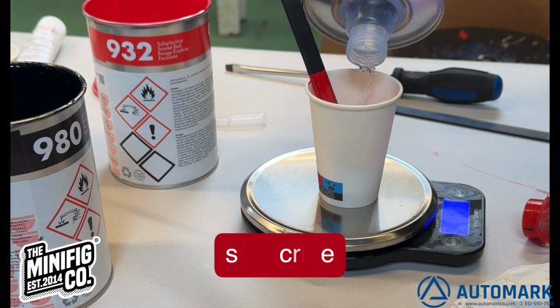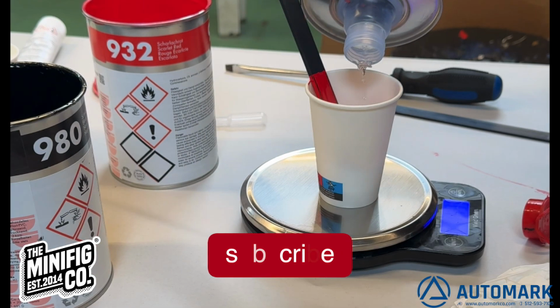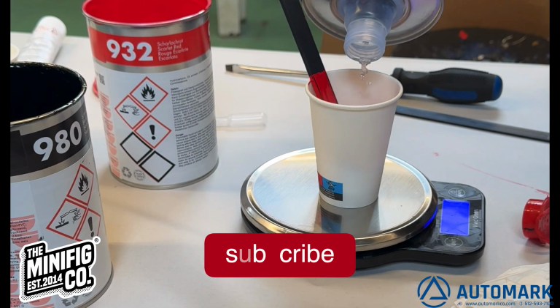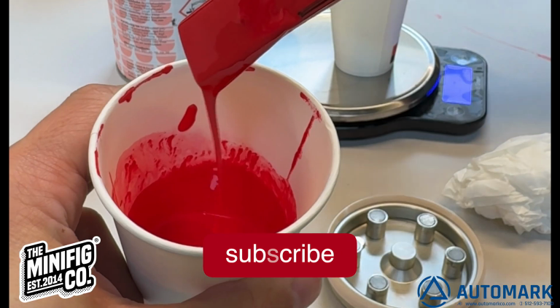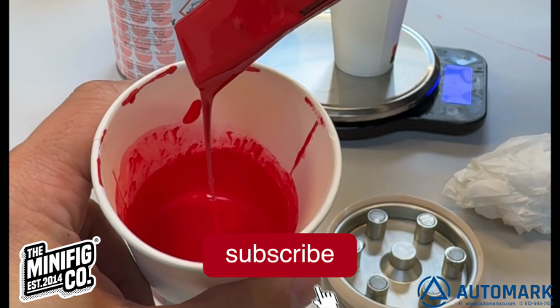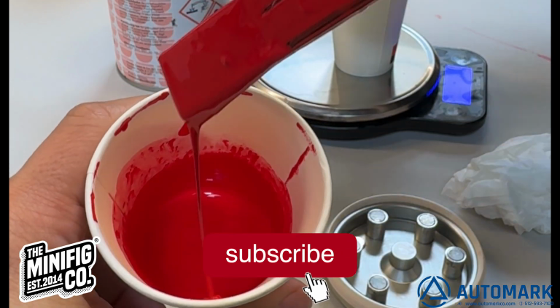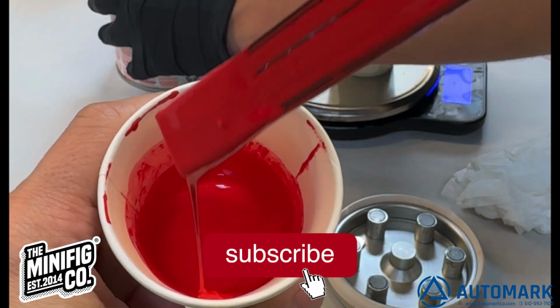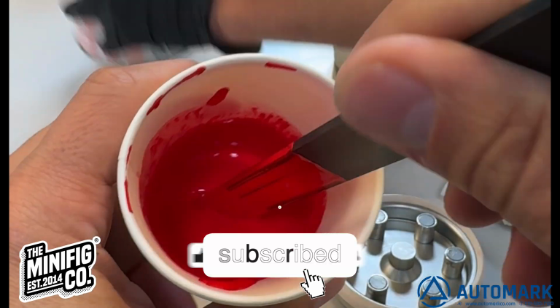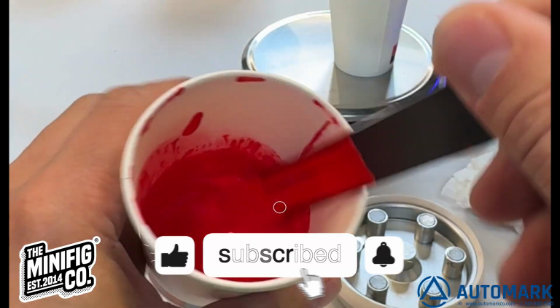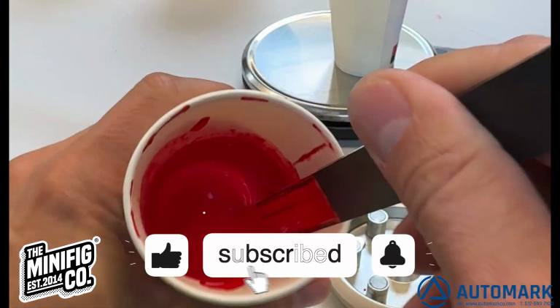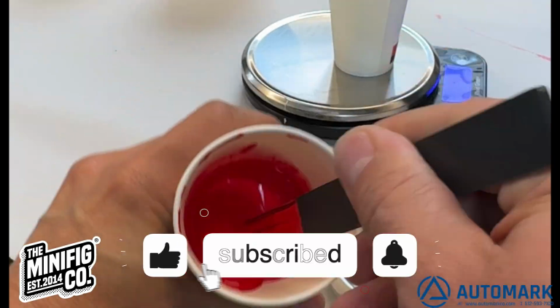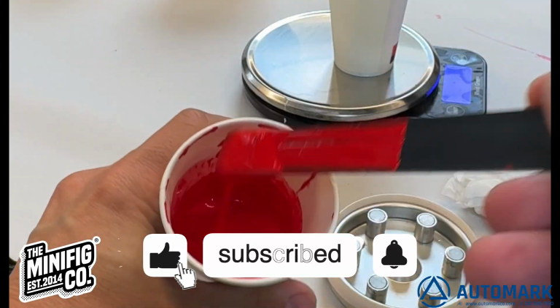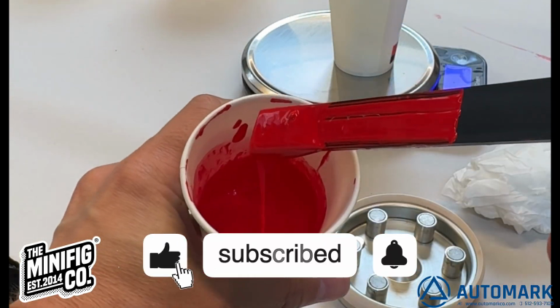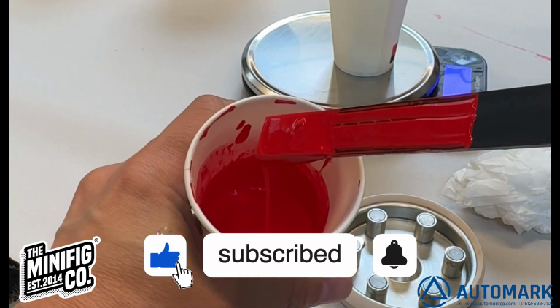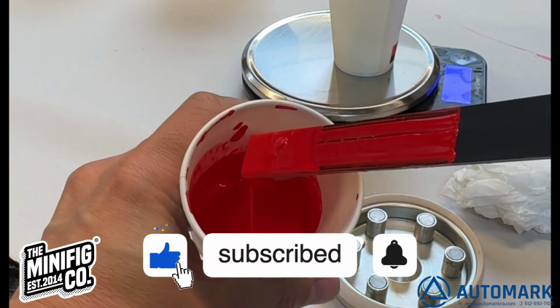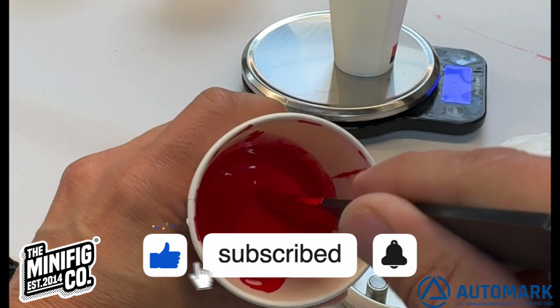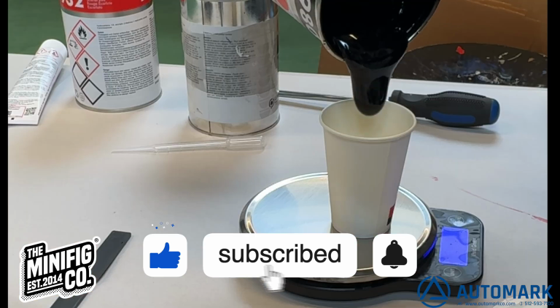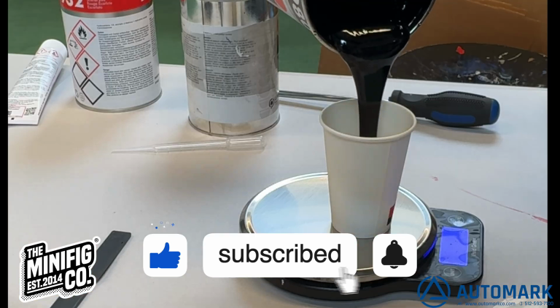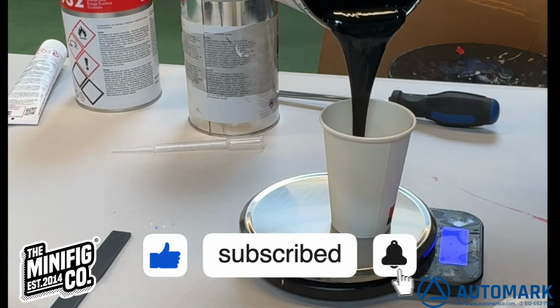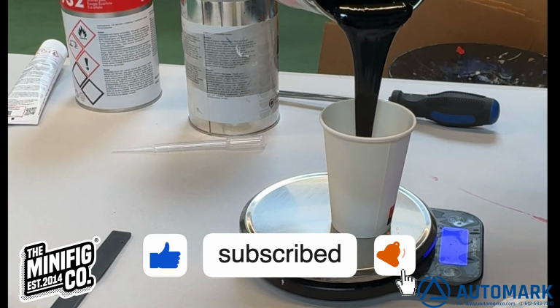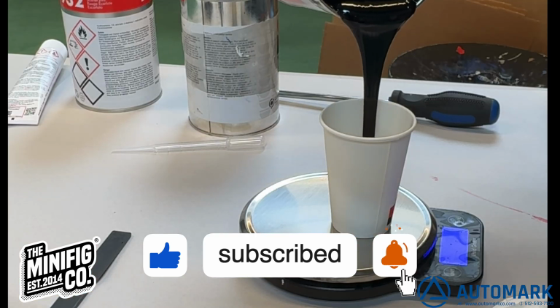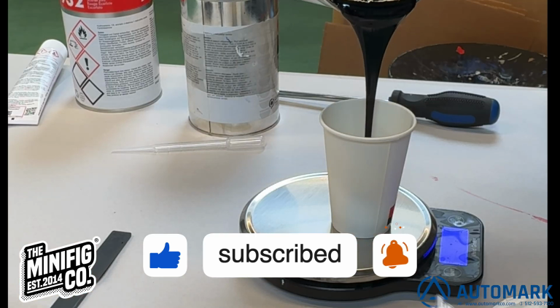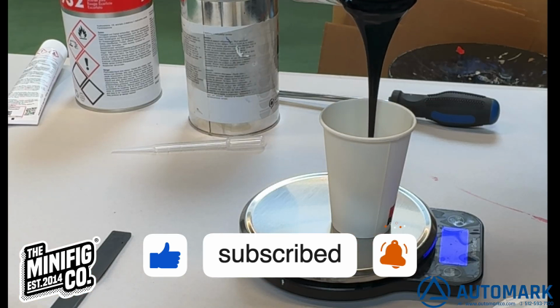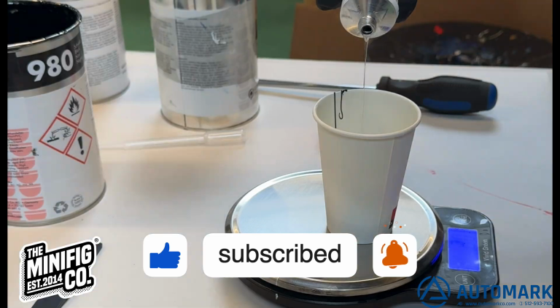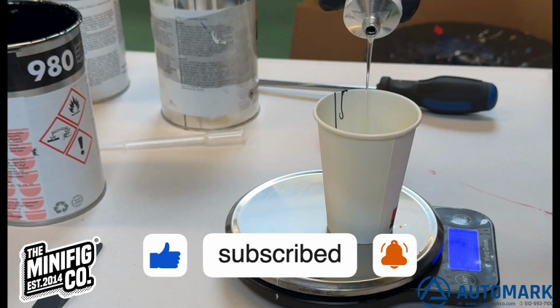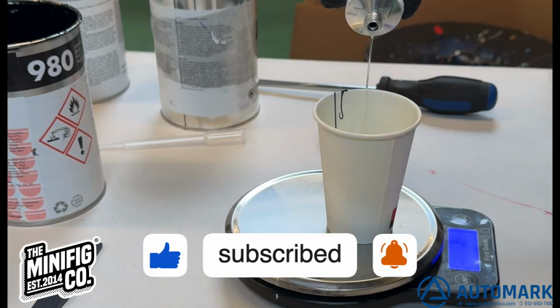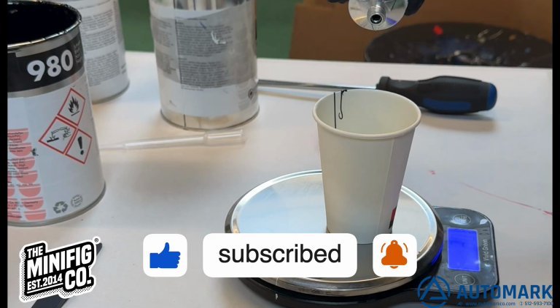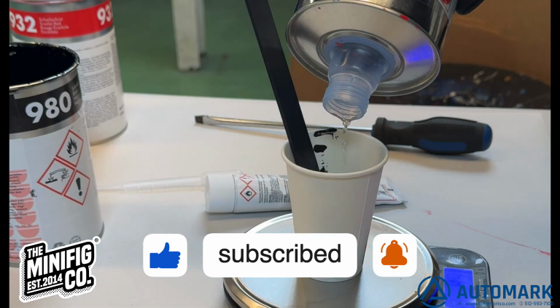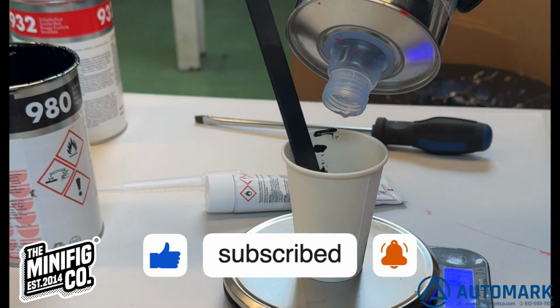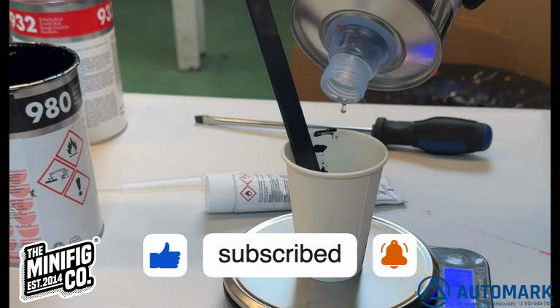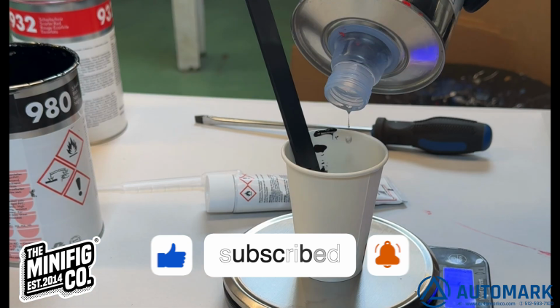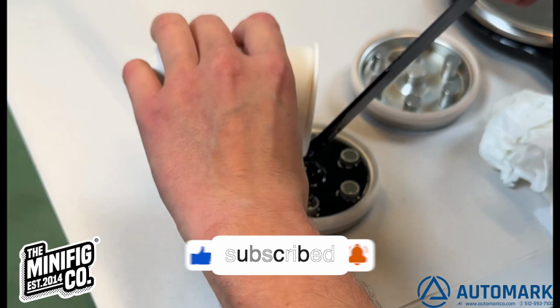If you are enjoying this video, please don't forget to like and subscribe. Hit the bell notification to be notified when we post new videos.